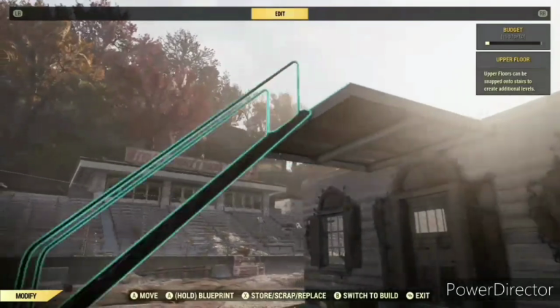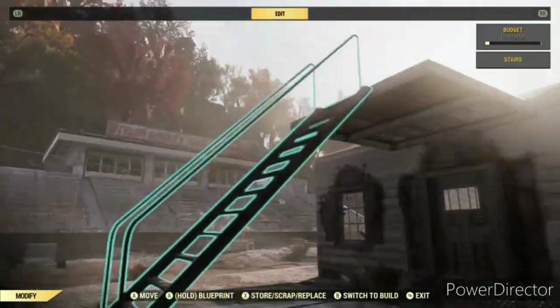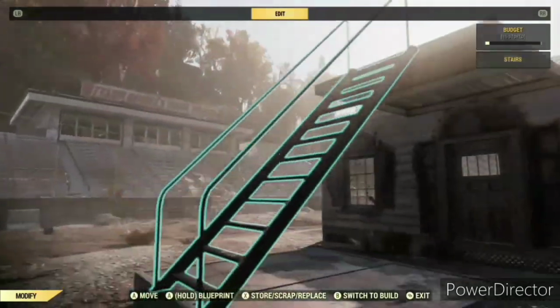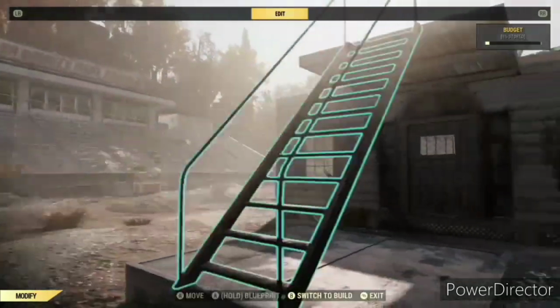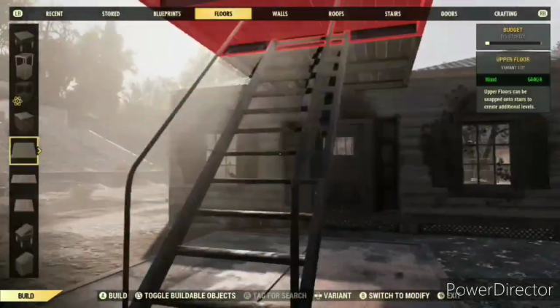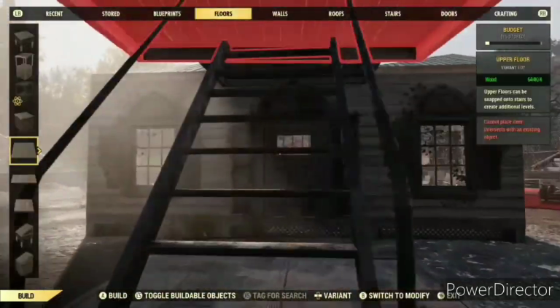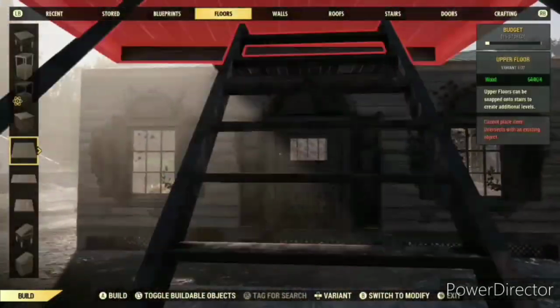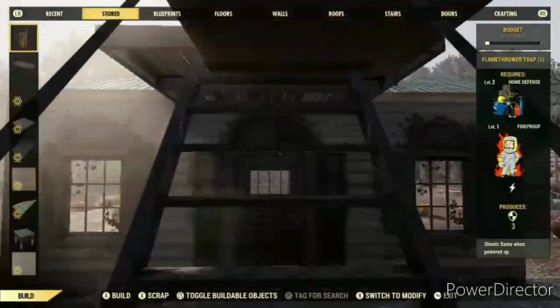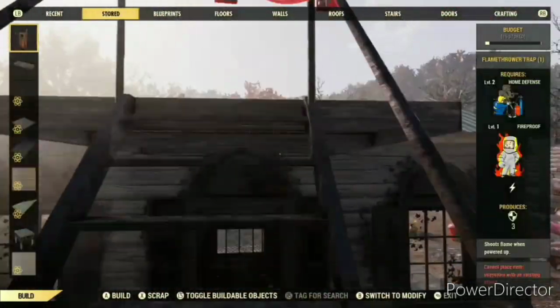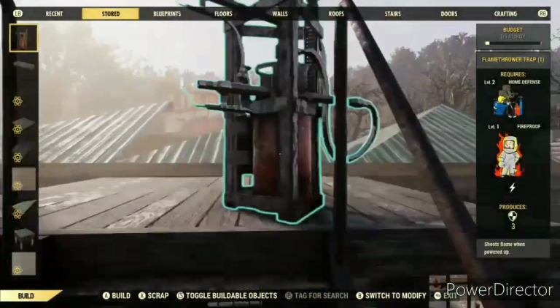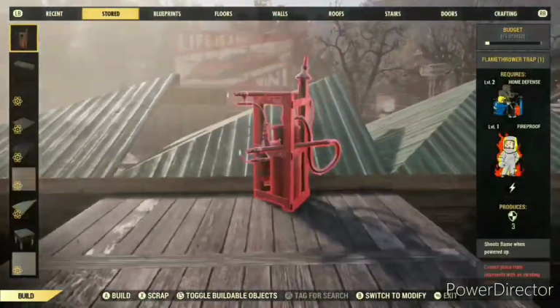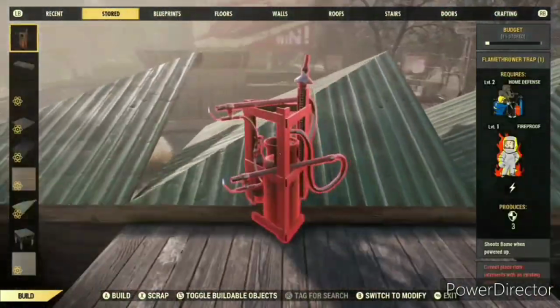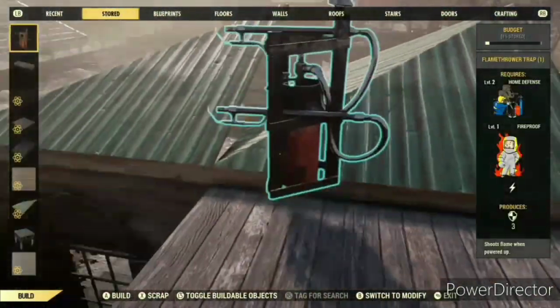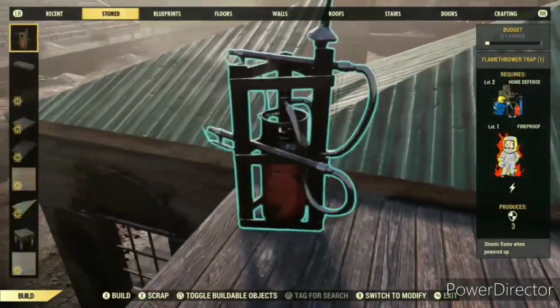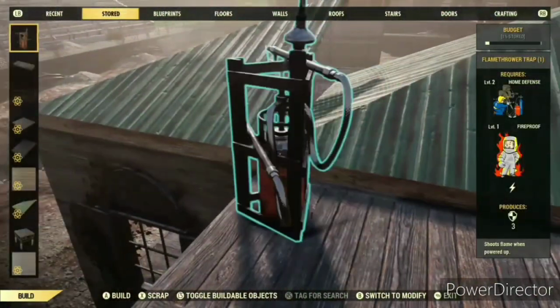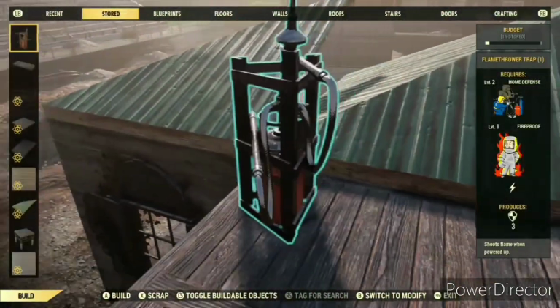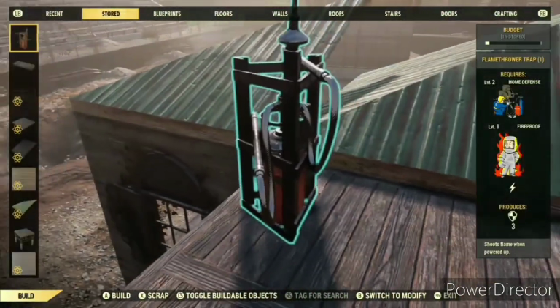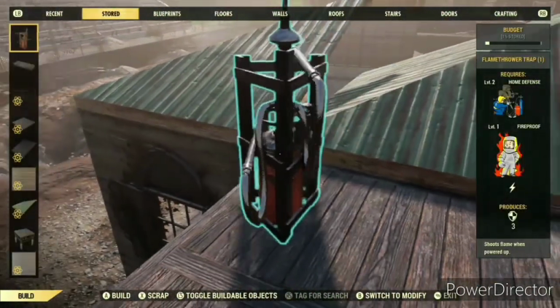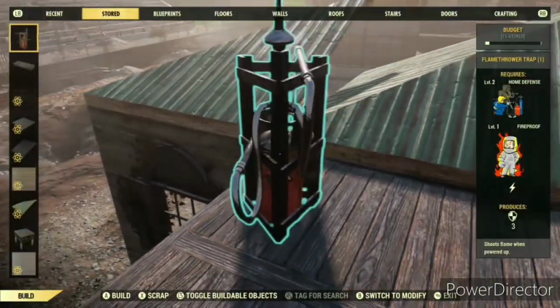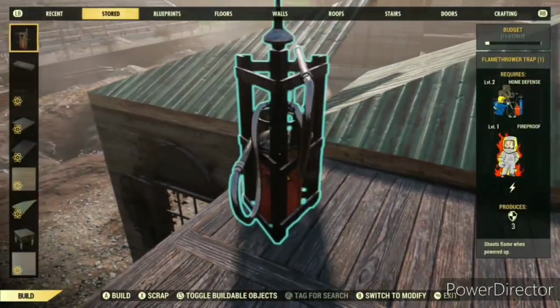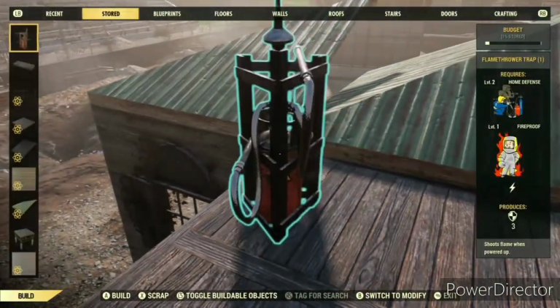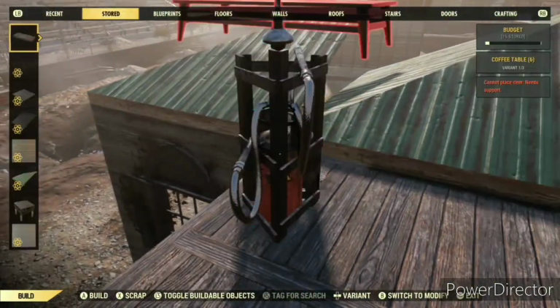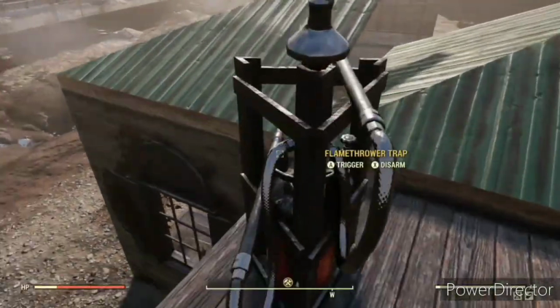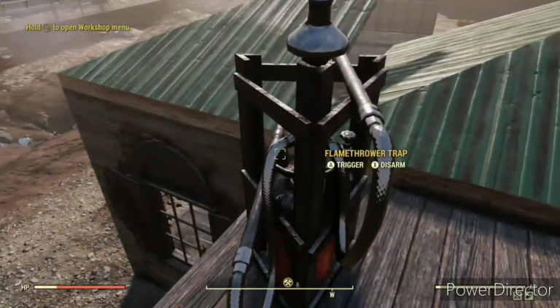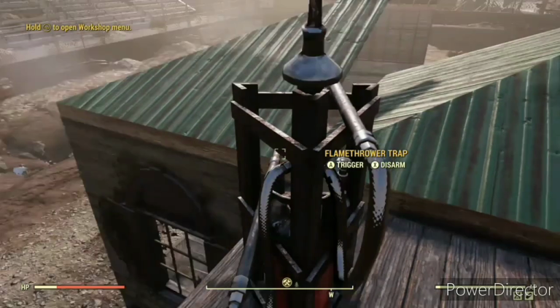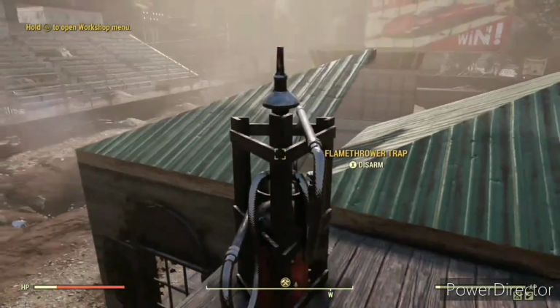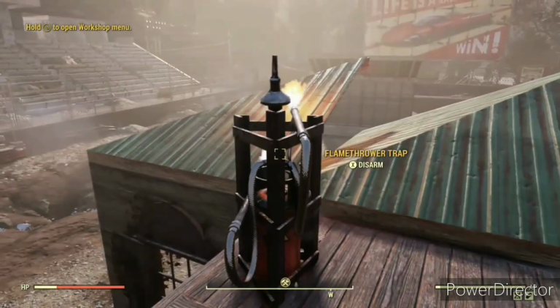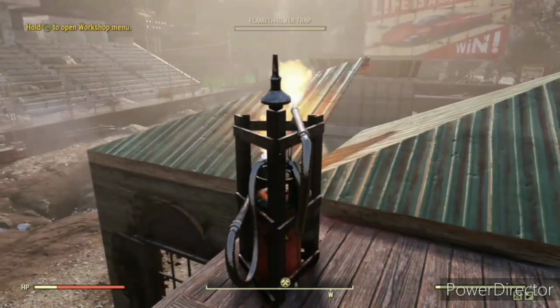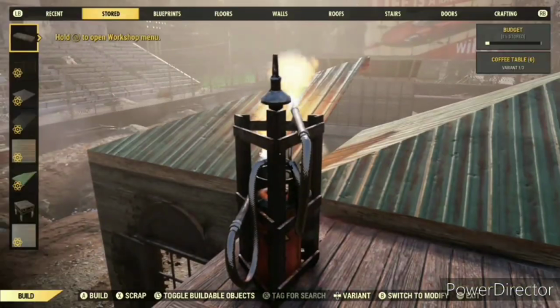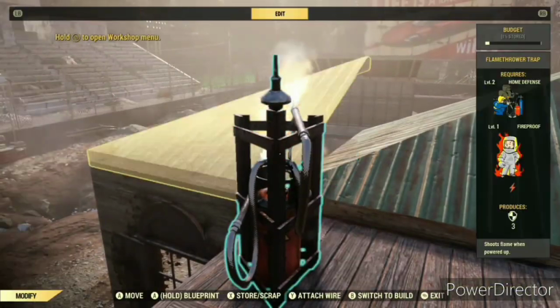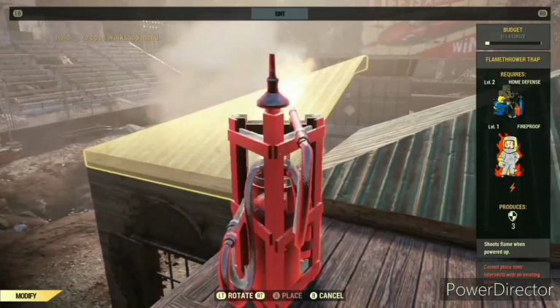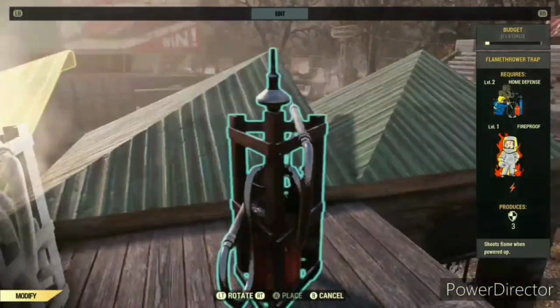Now change the flat roofs to corner pieces and burn them. They will be changed again later — I just make them corner pieces to avoid confusion.